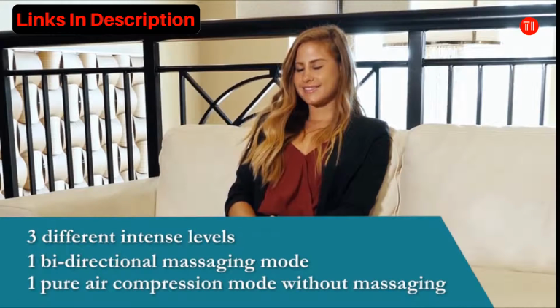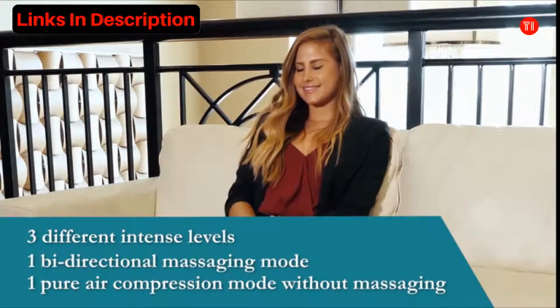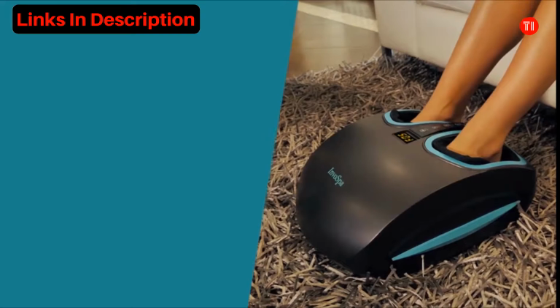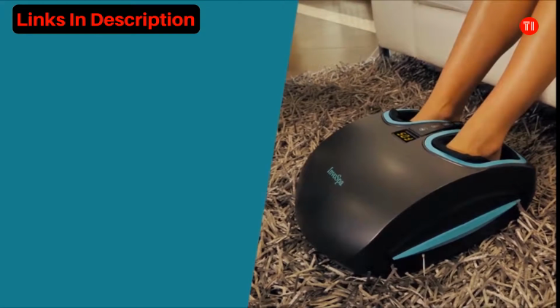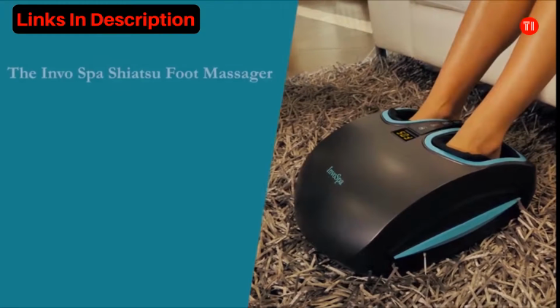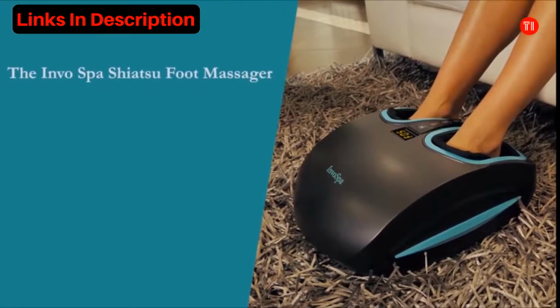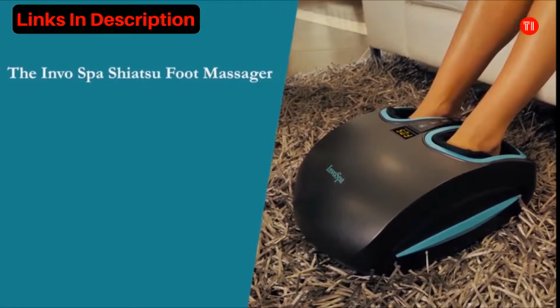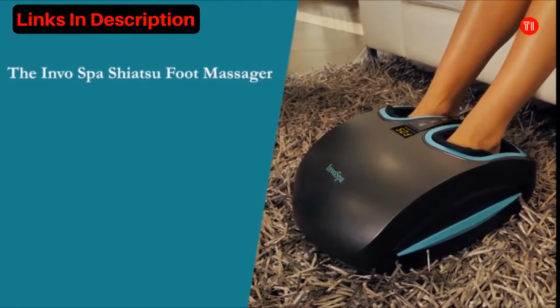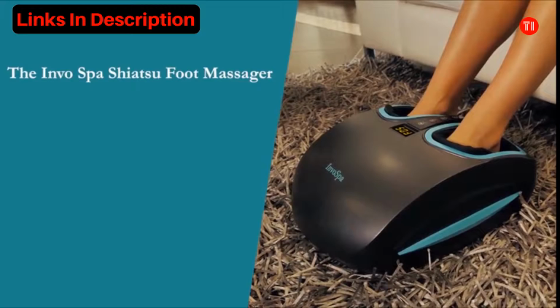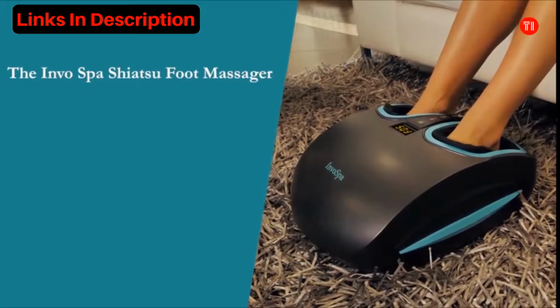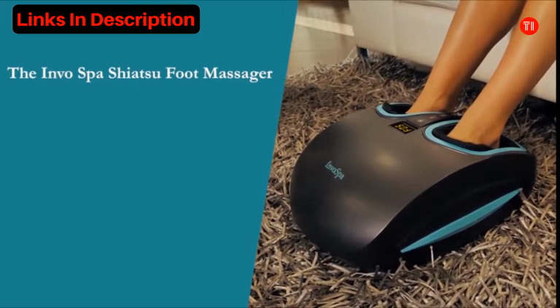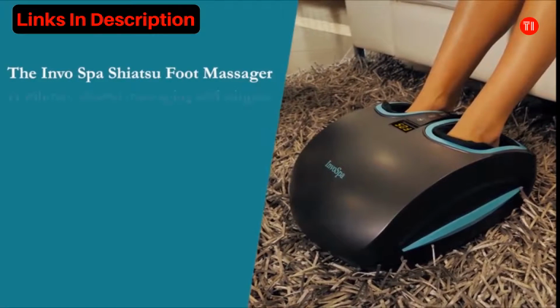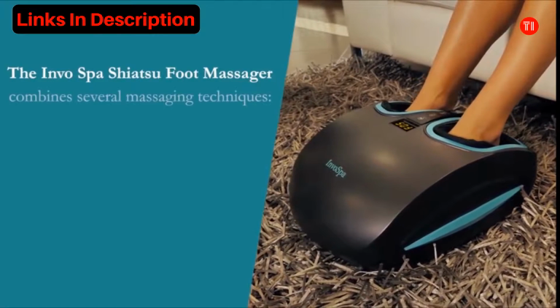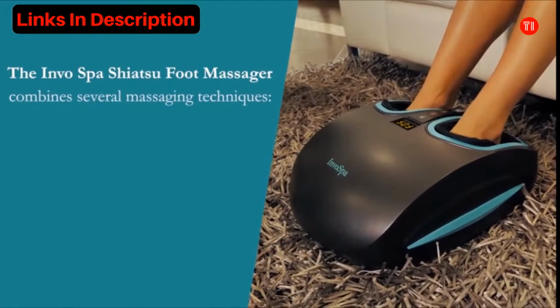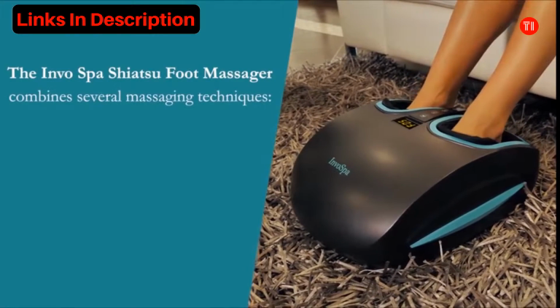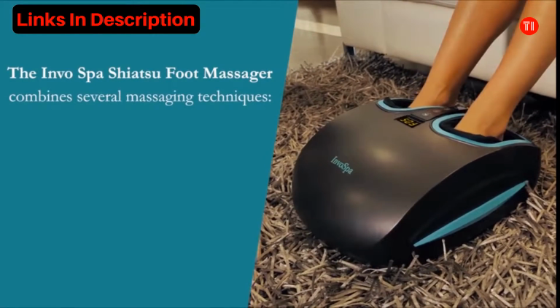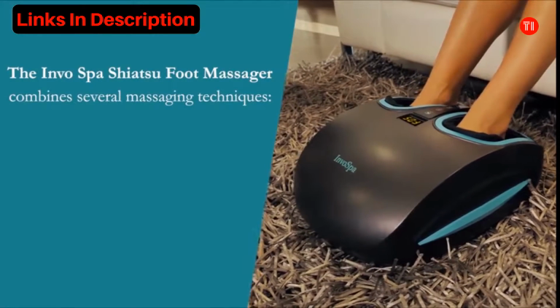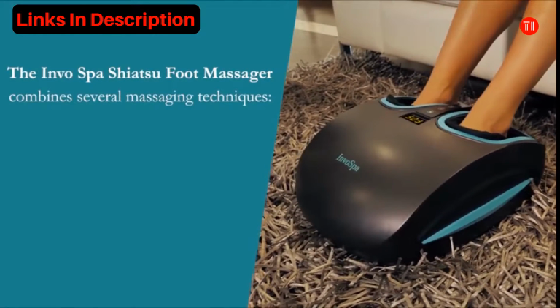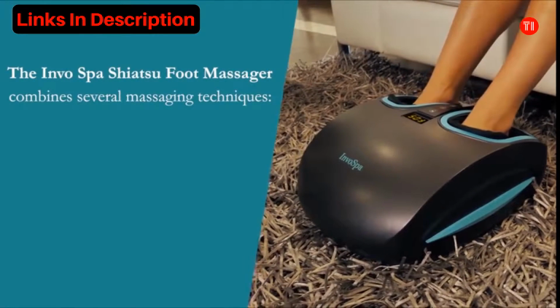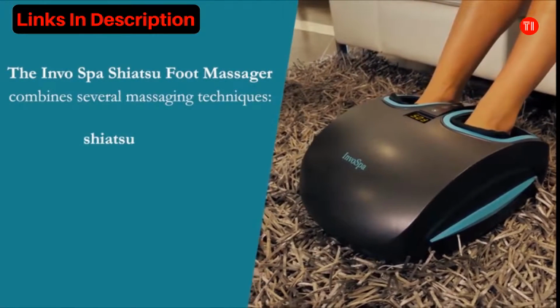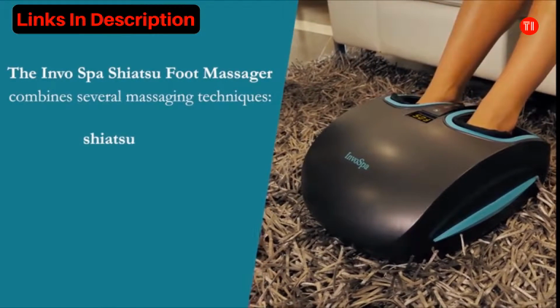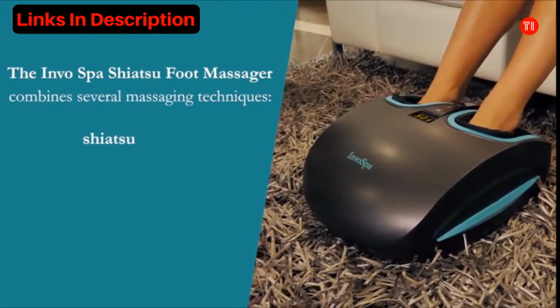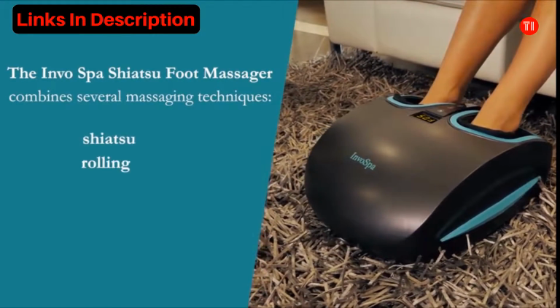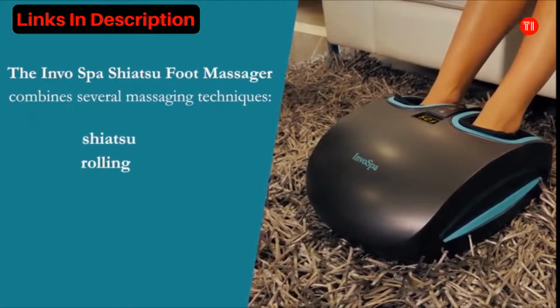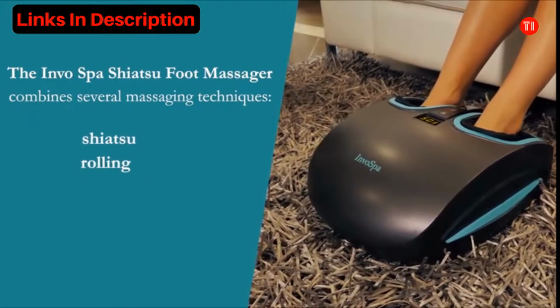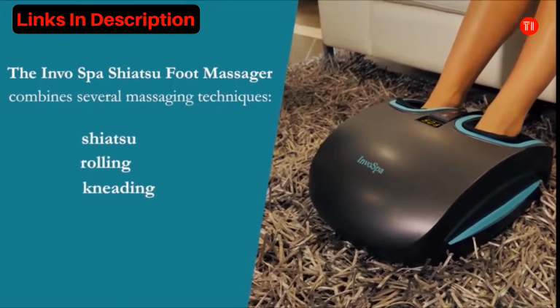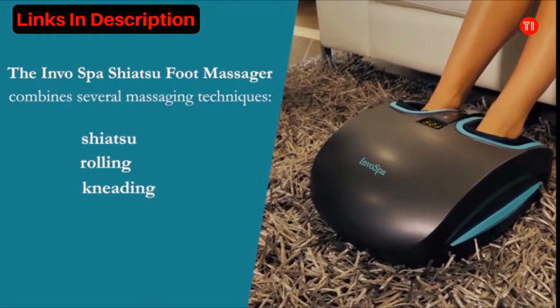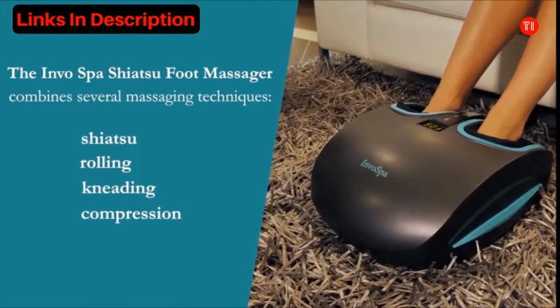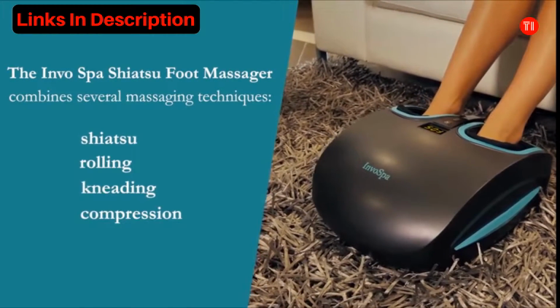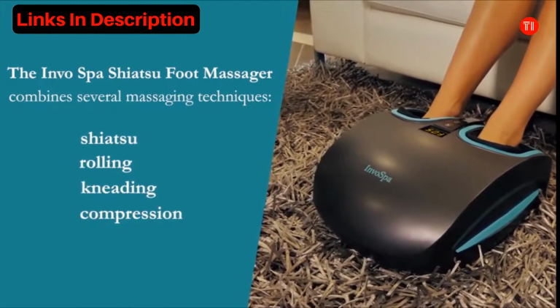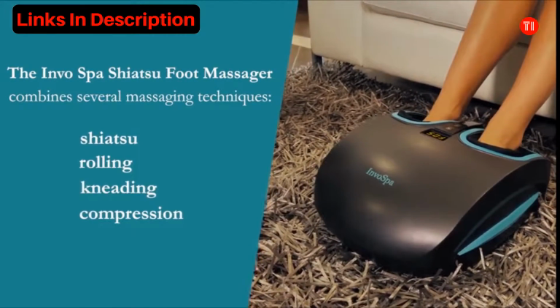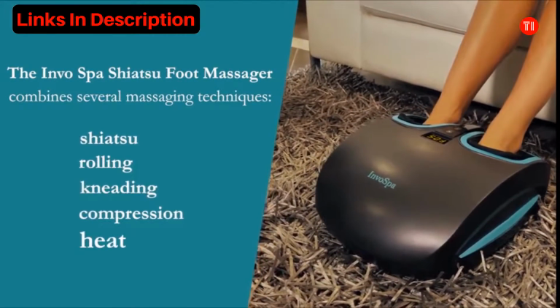The Invo Spa Shiatsu Foot Massager combines several massaging techniques: Shiatsu, rolling, kneading, compression, and heat.